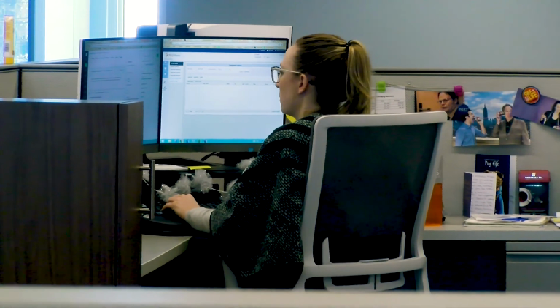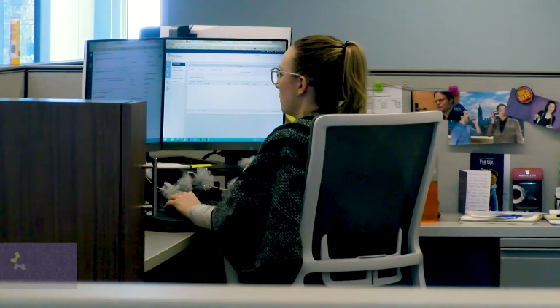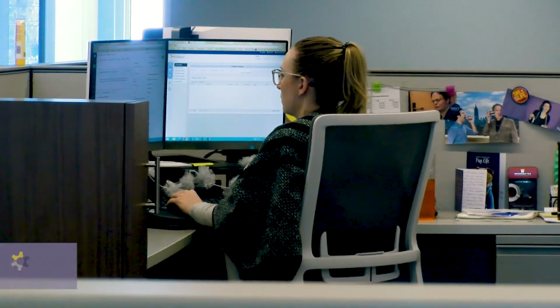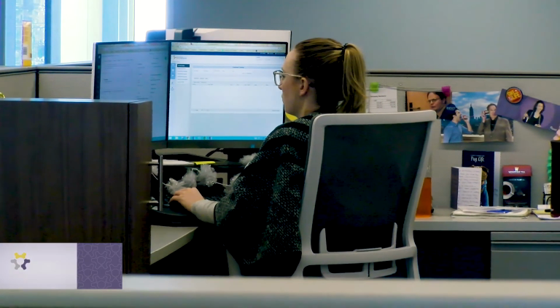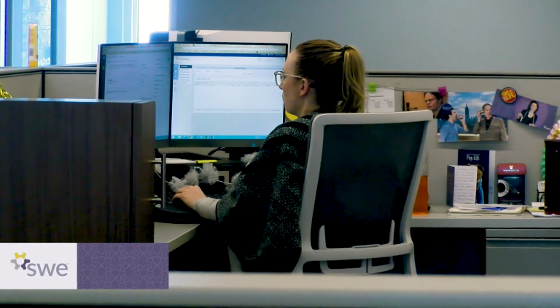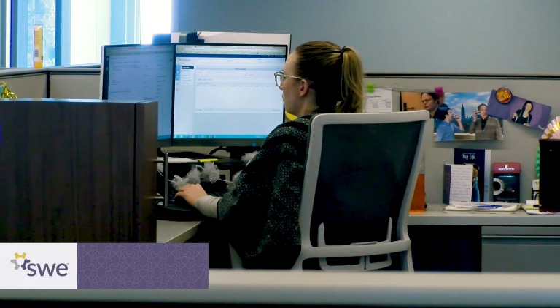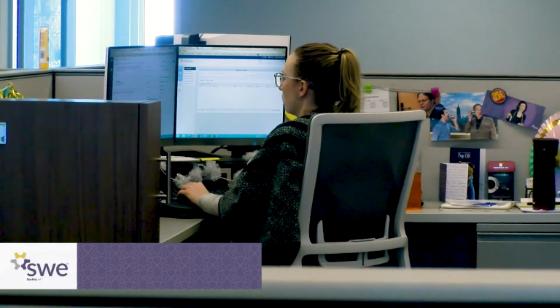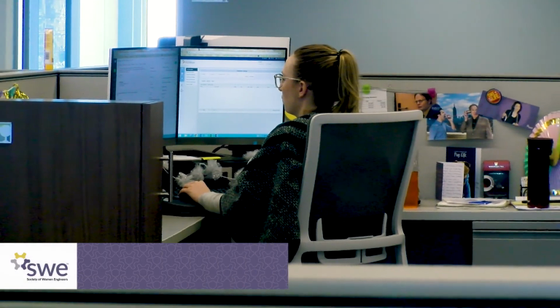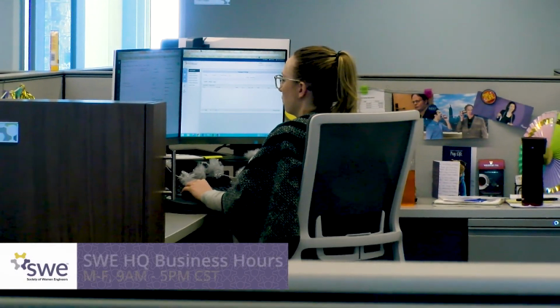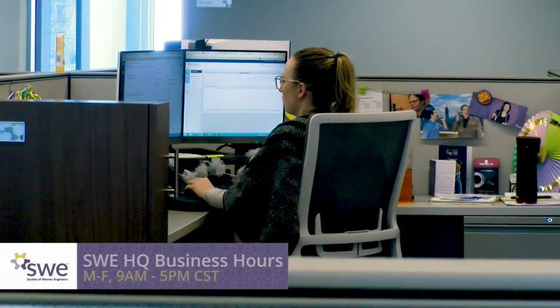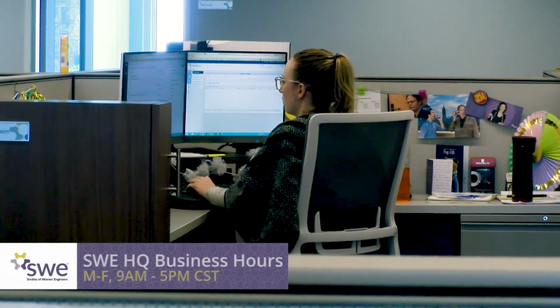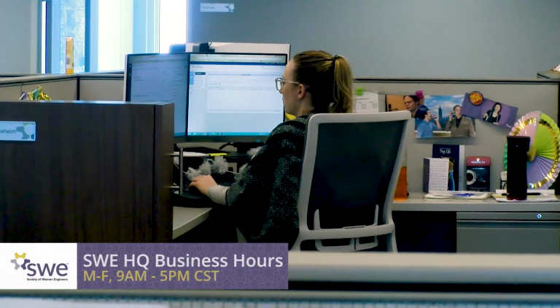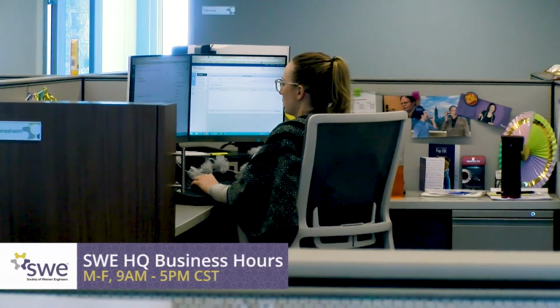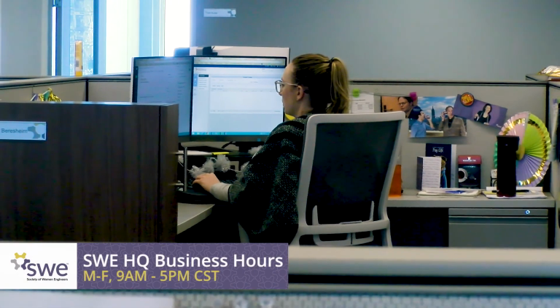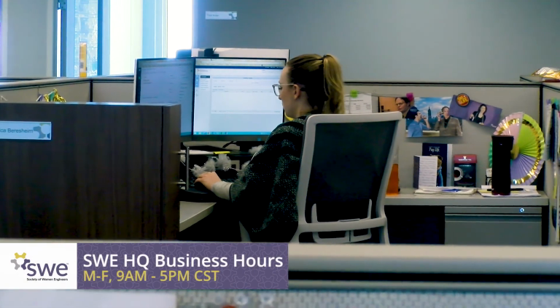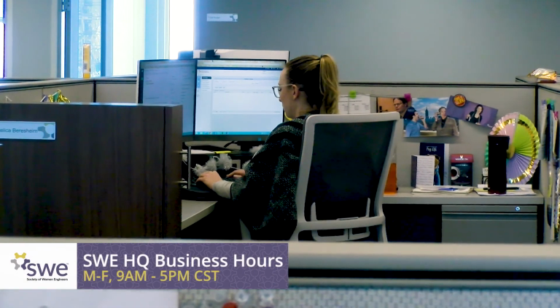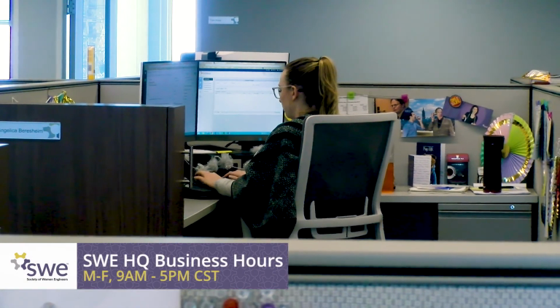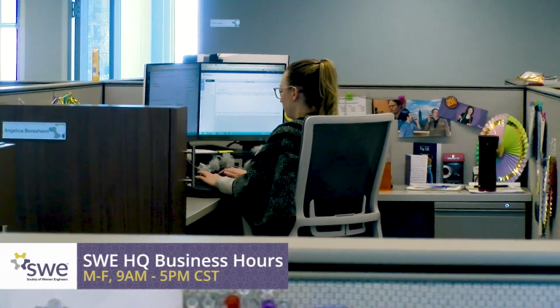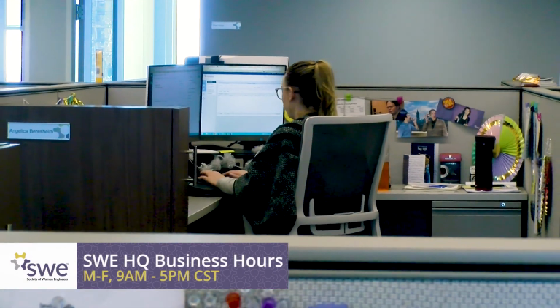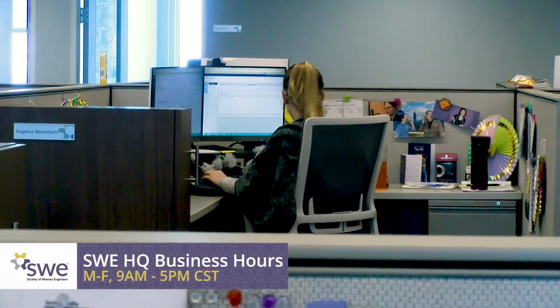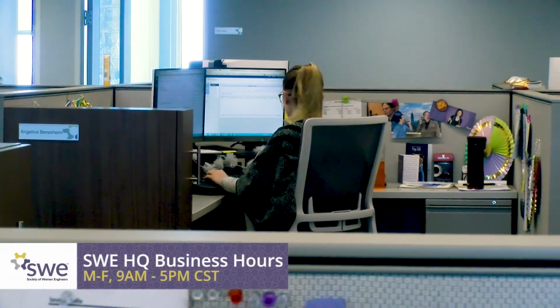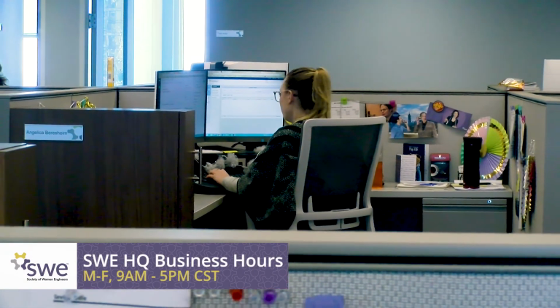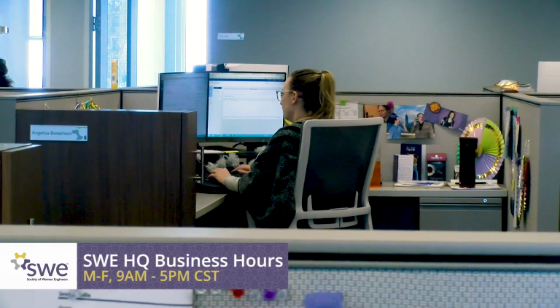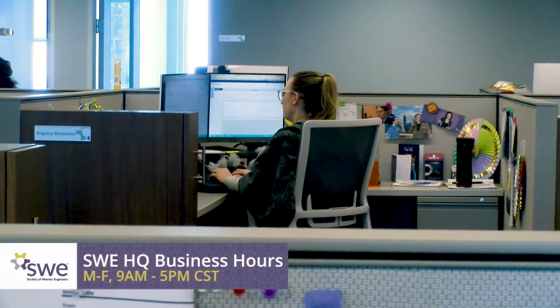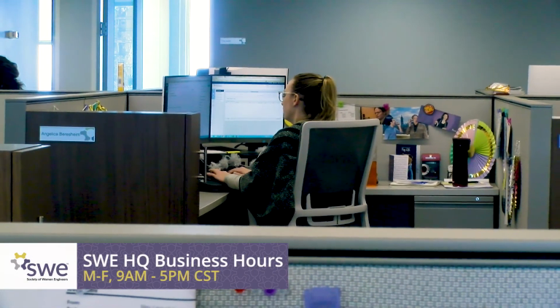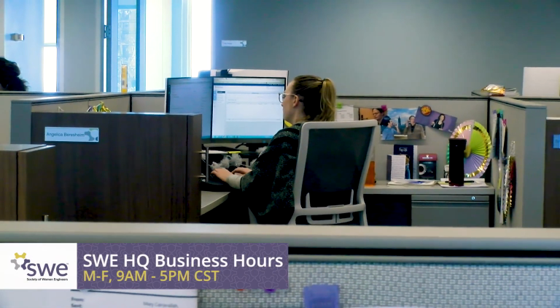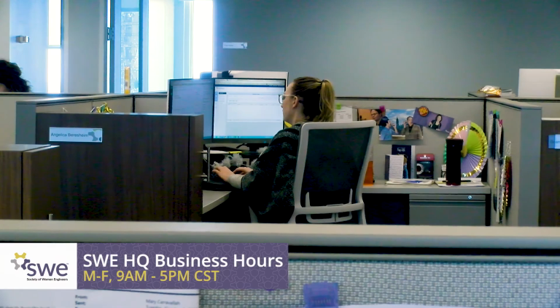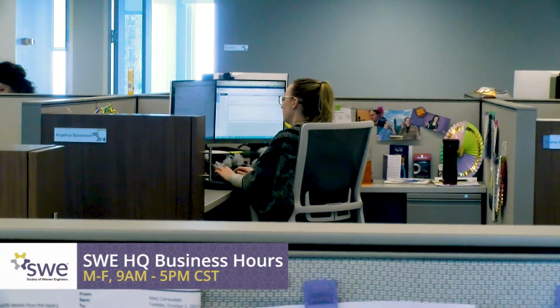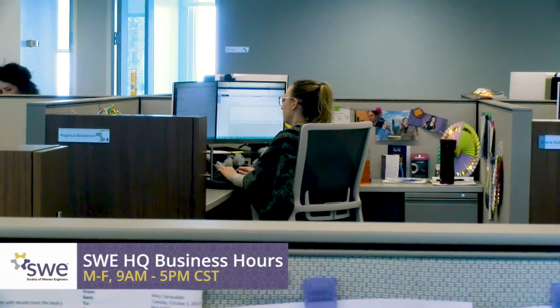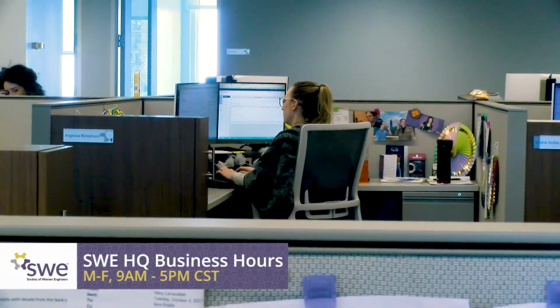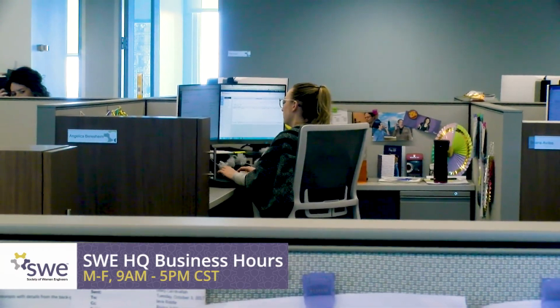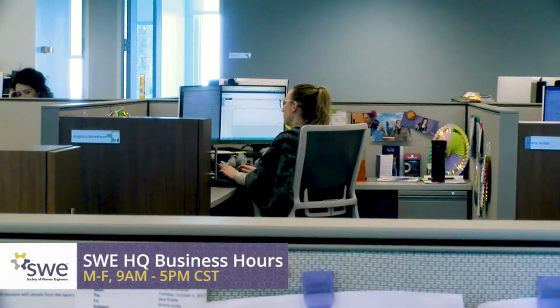Please note that the business hours for SWE HQ are Monday through Friday from 9 a.m. to 5 p.m. Central Standard Time.